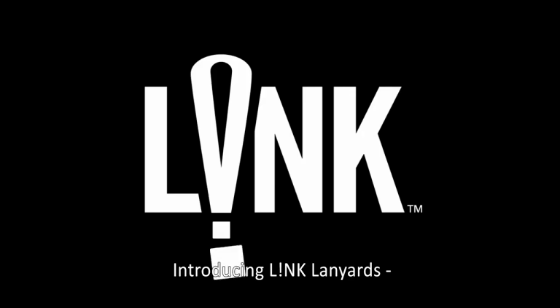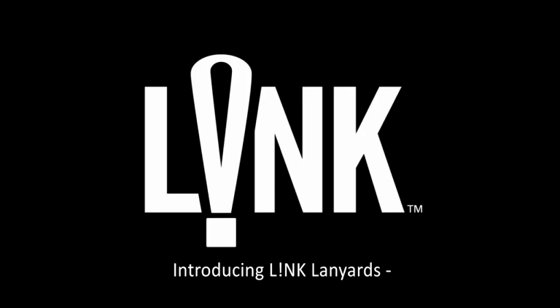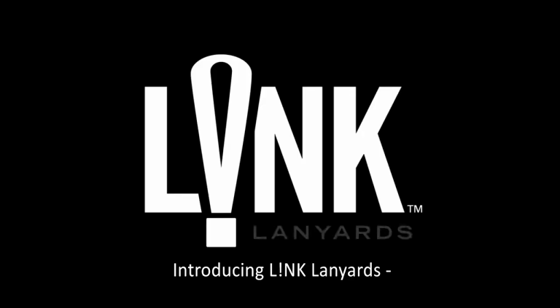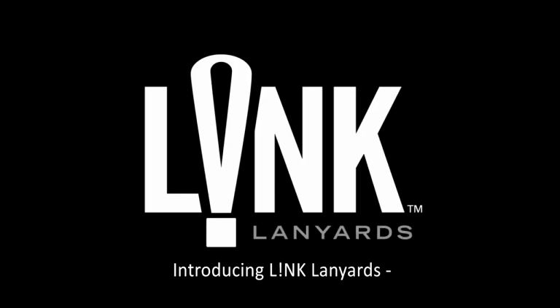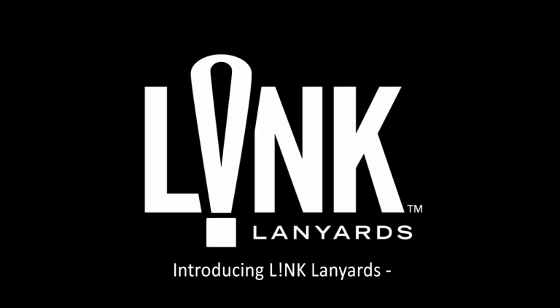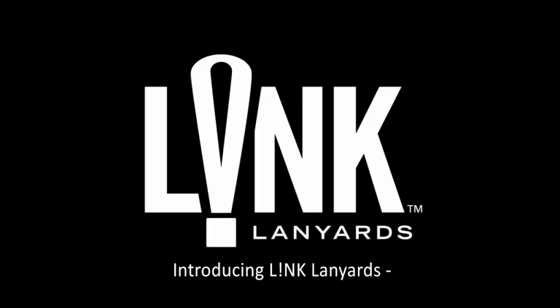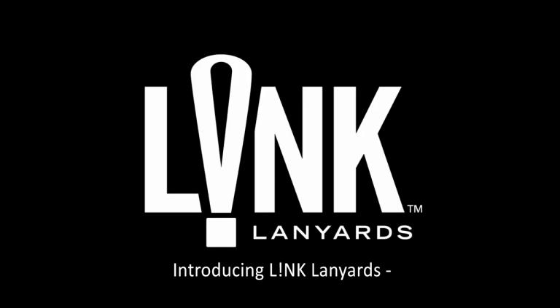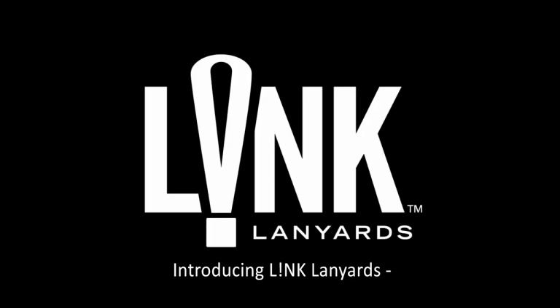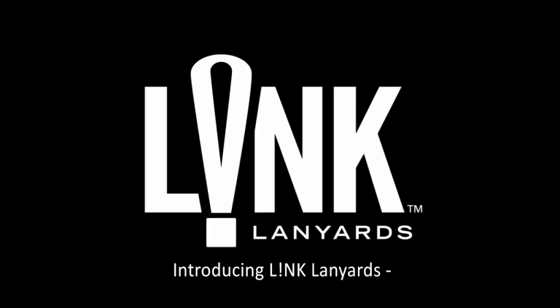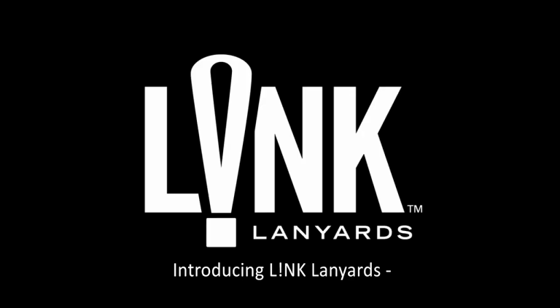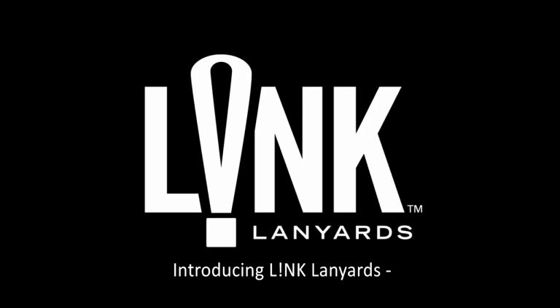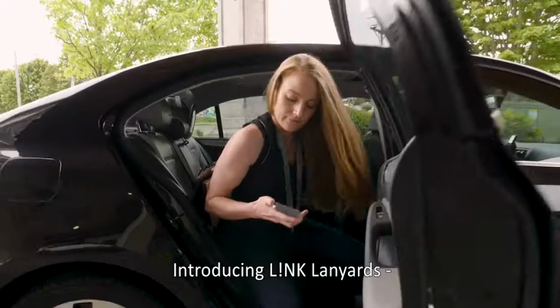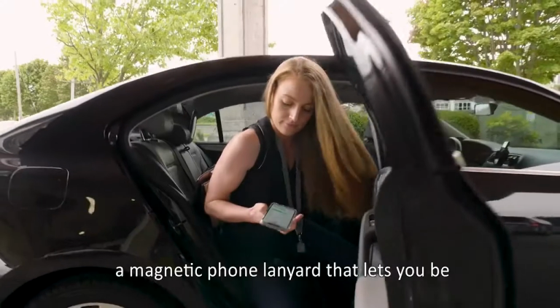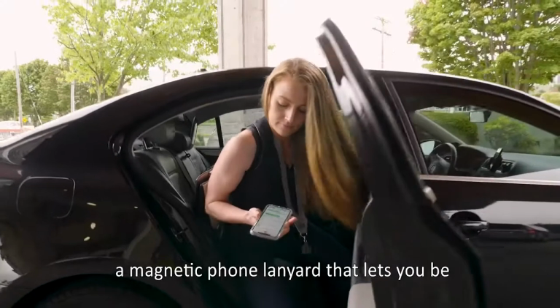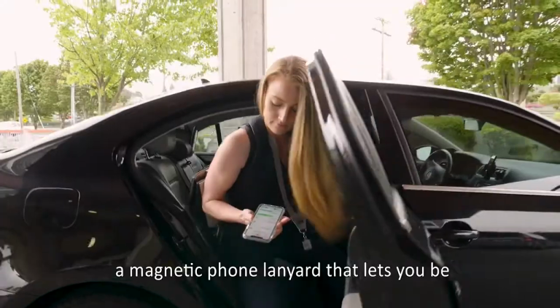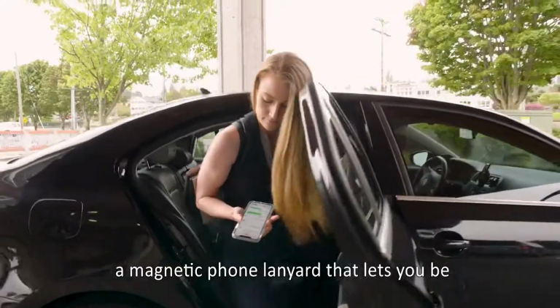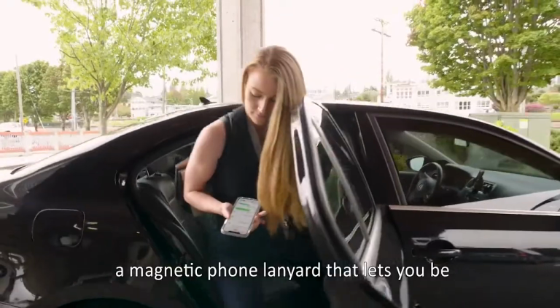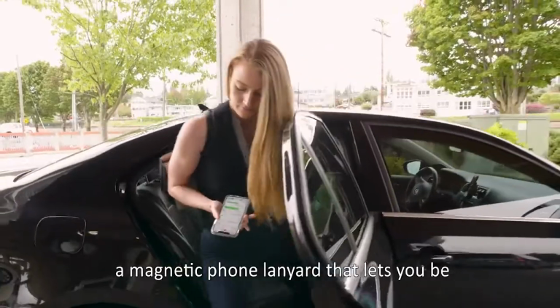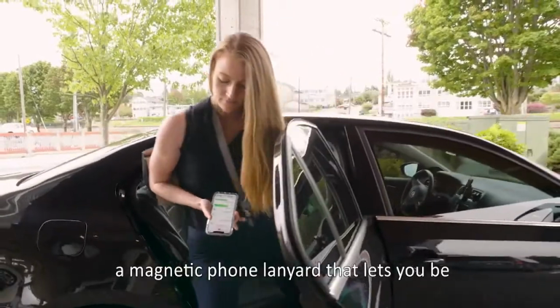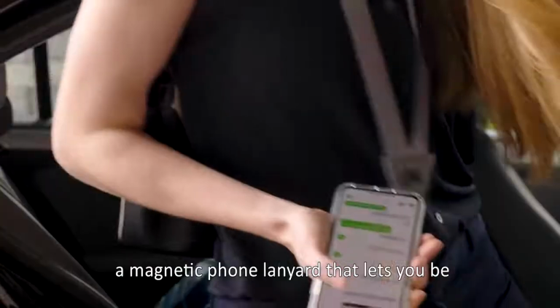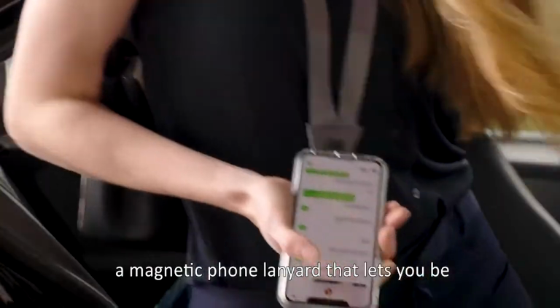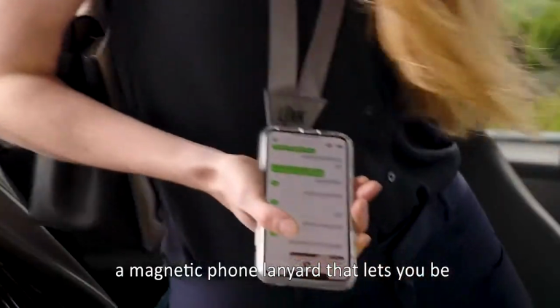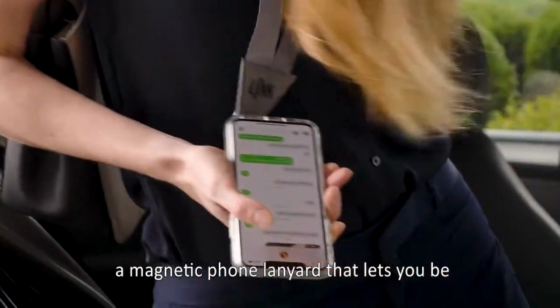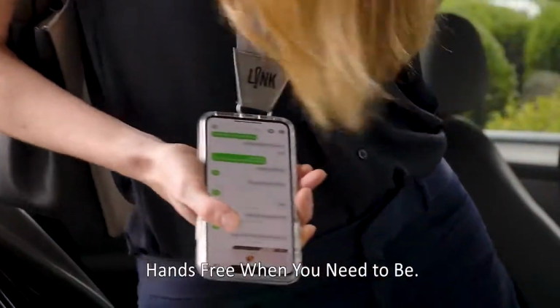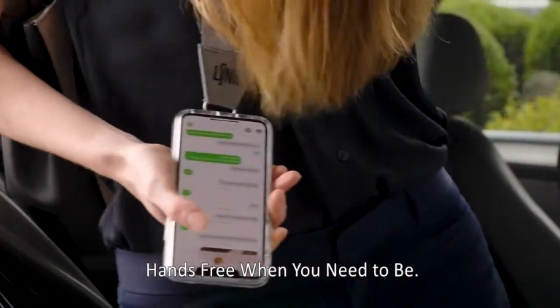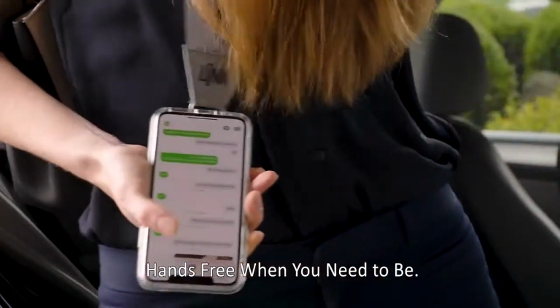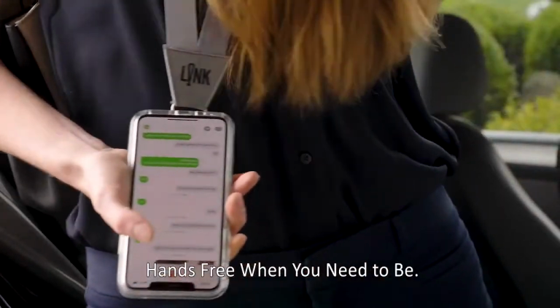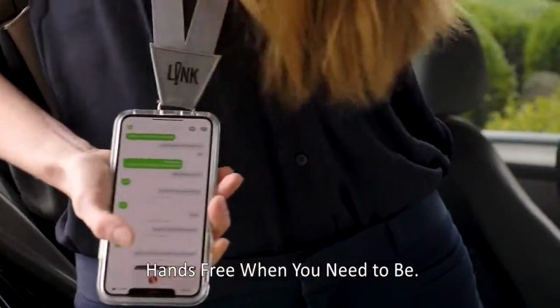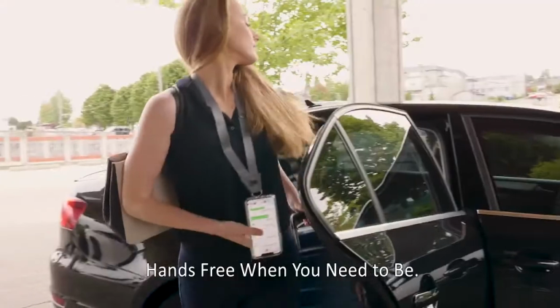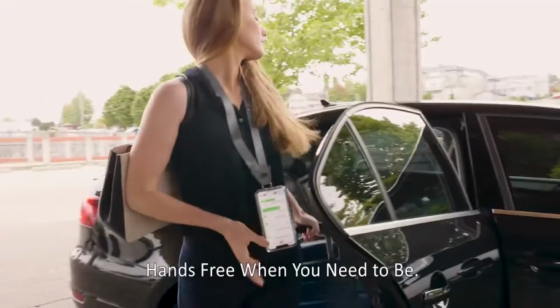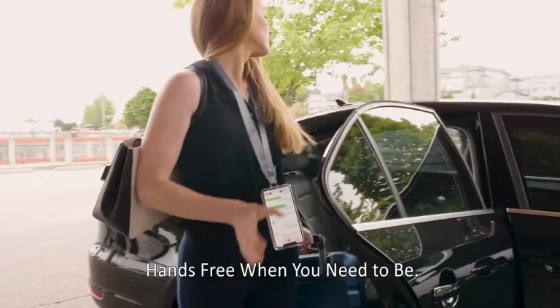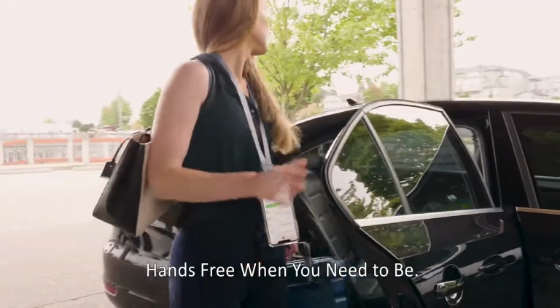Introducing Link Lanyards — a magnetic phone lanyard that lets you be hands-free when you need to be.